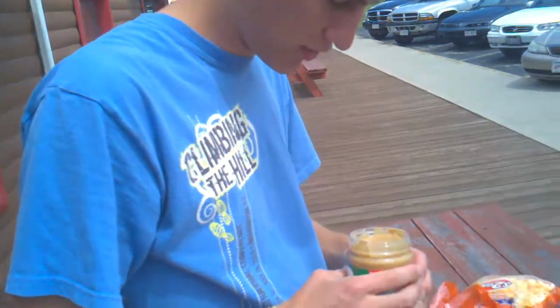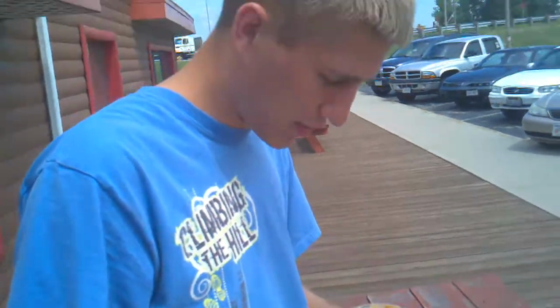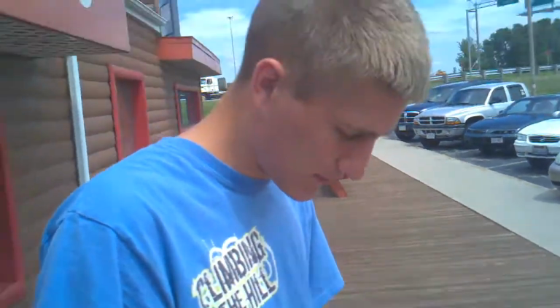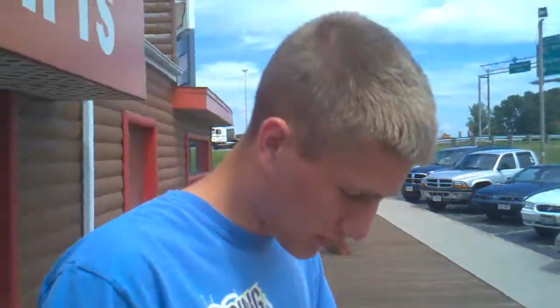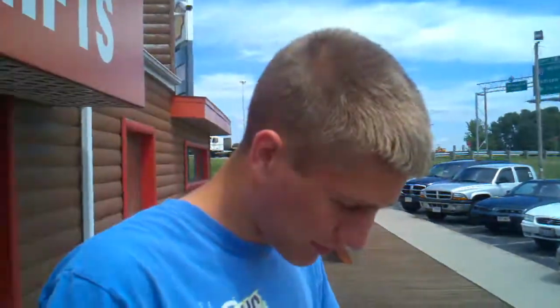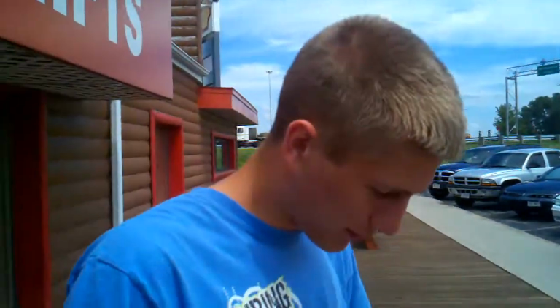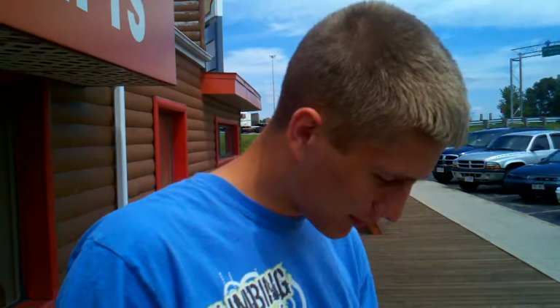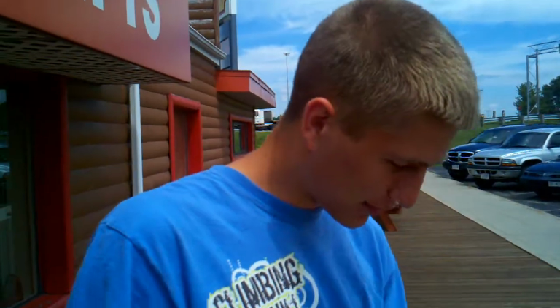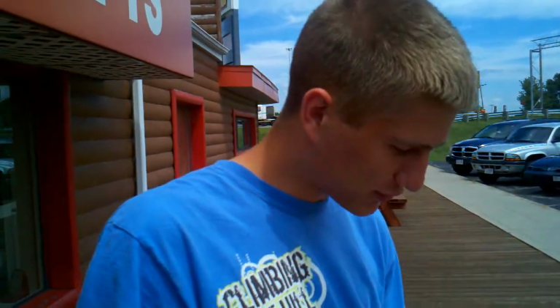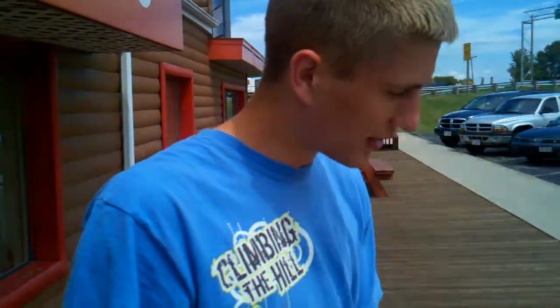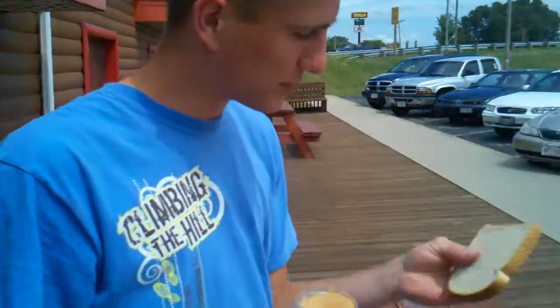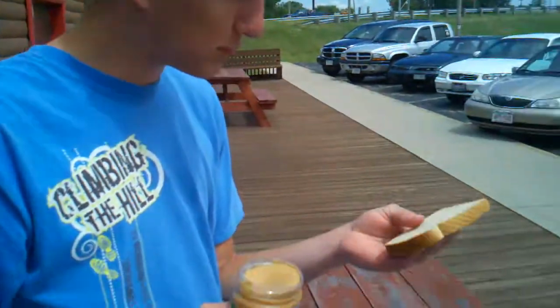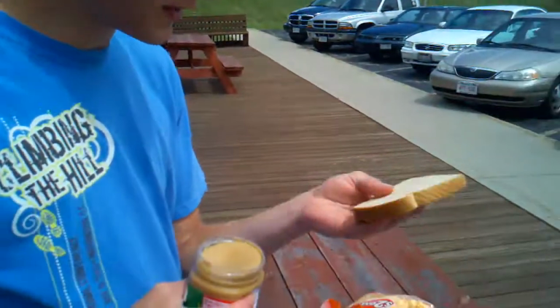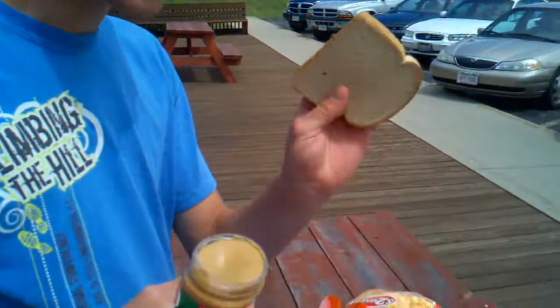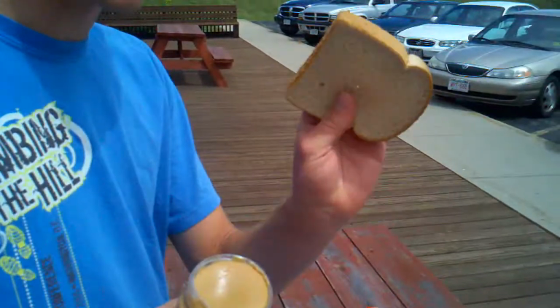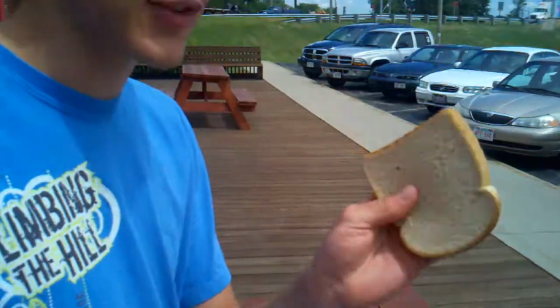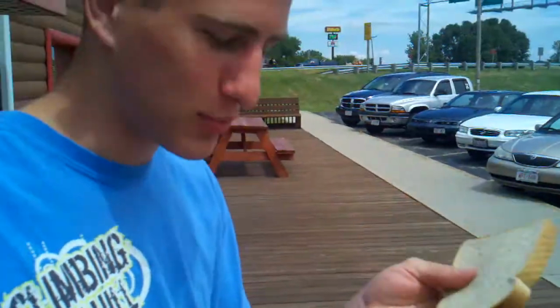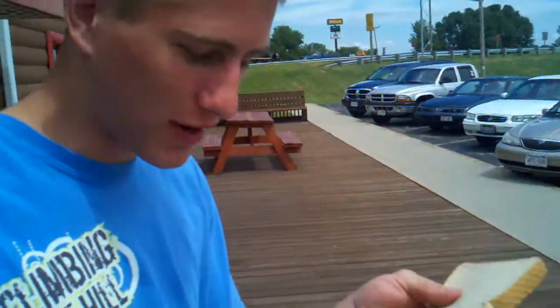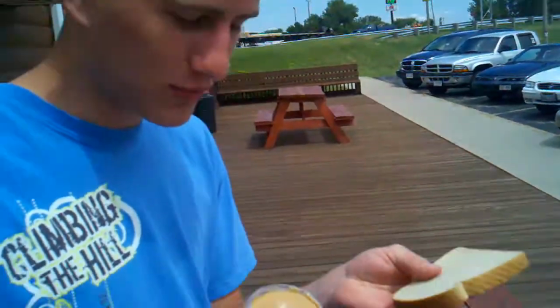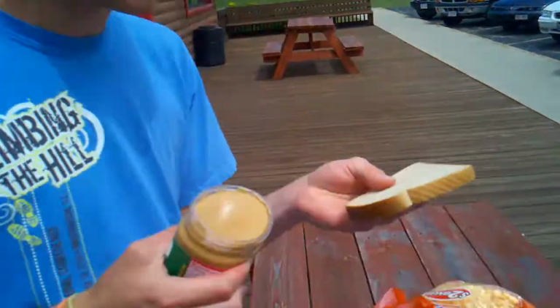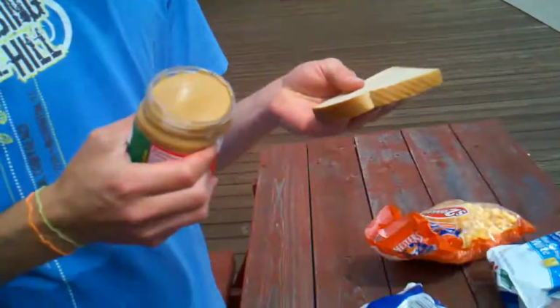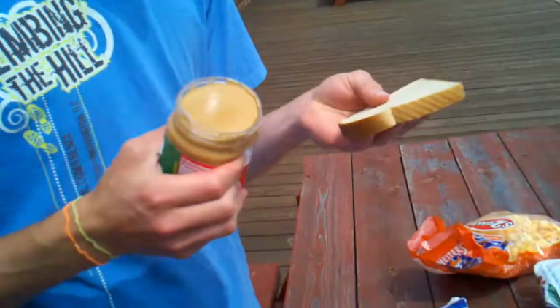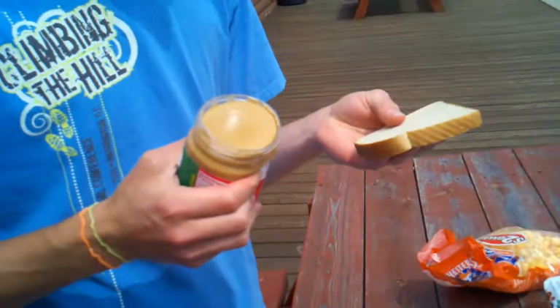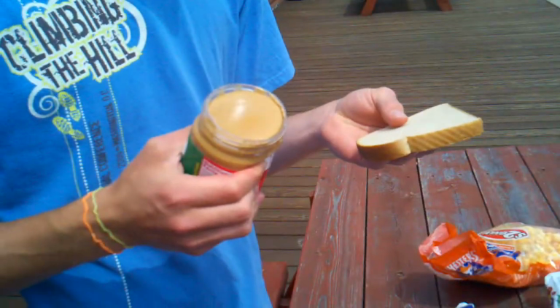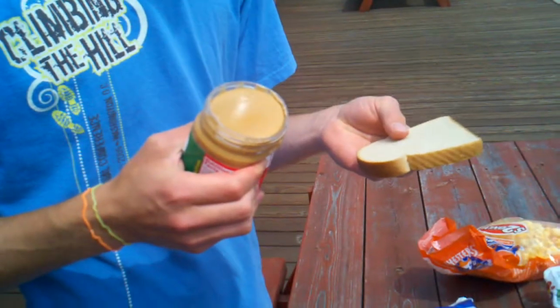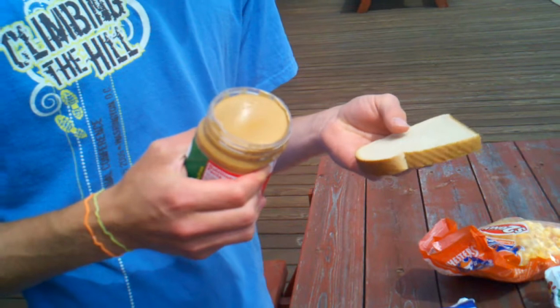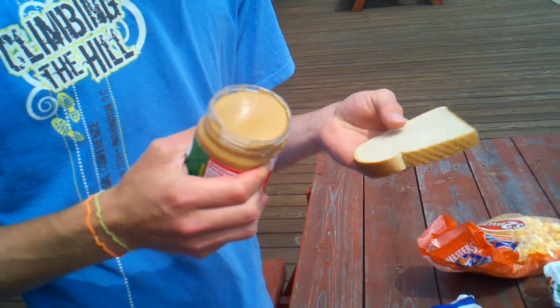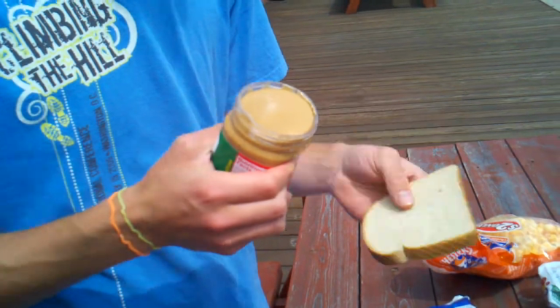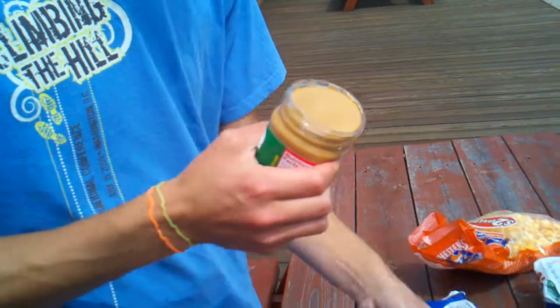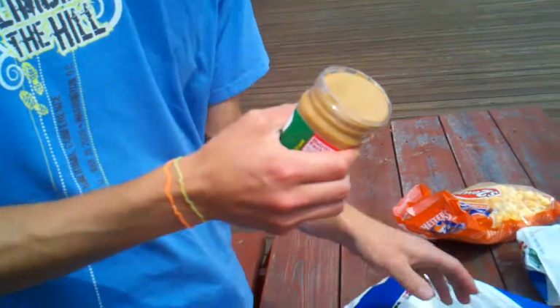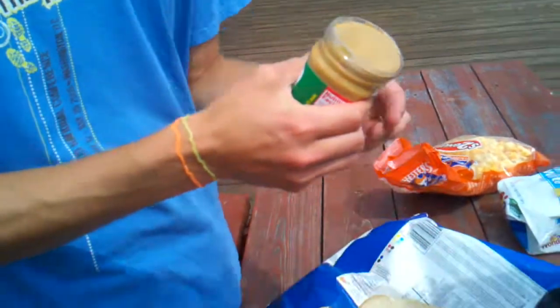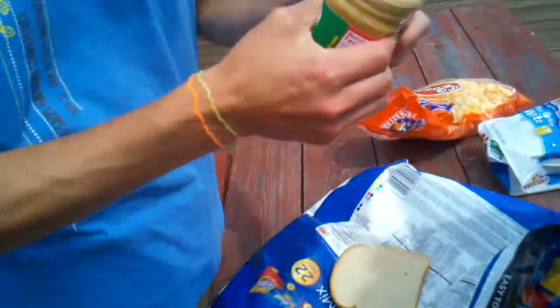What exactly are we doing right here? We're gonna try to spread peanut butter on bread without a knife. And I don't think it's gonna work.